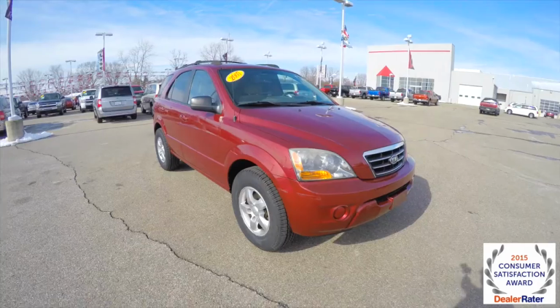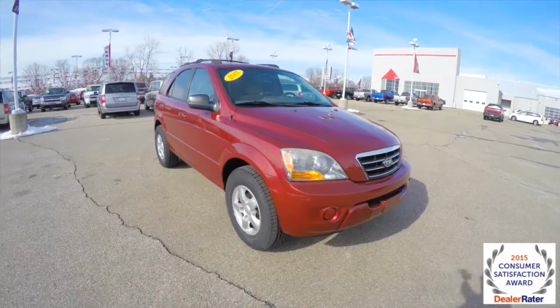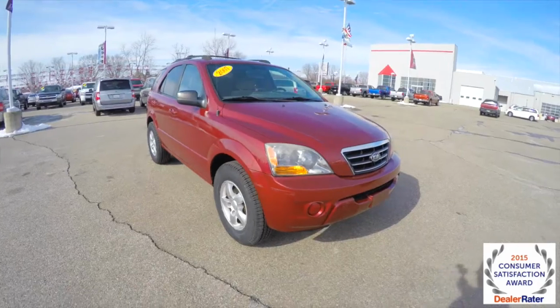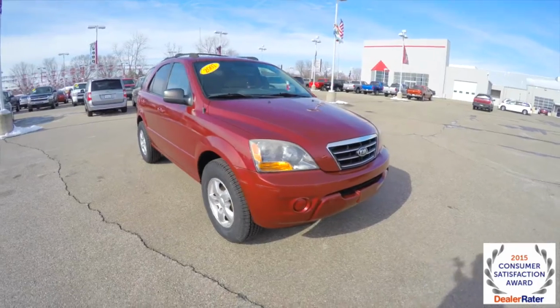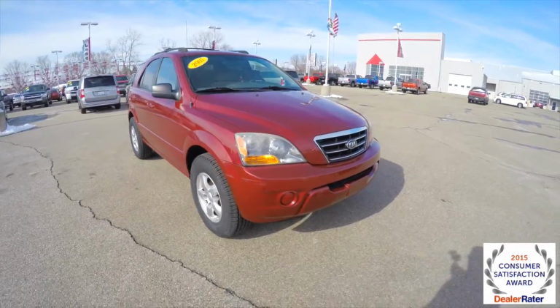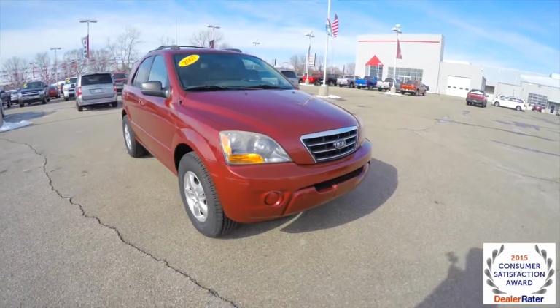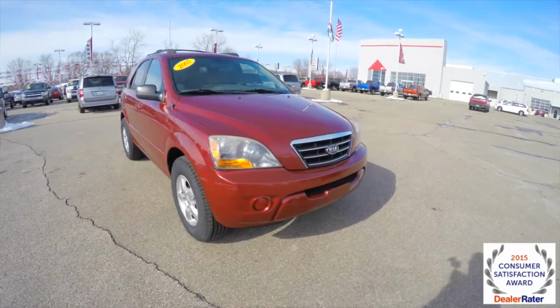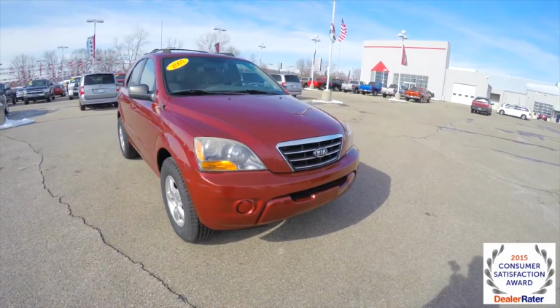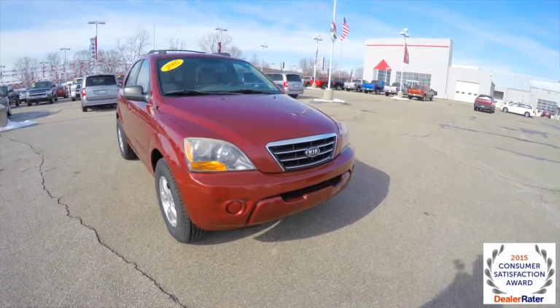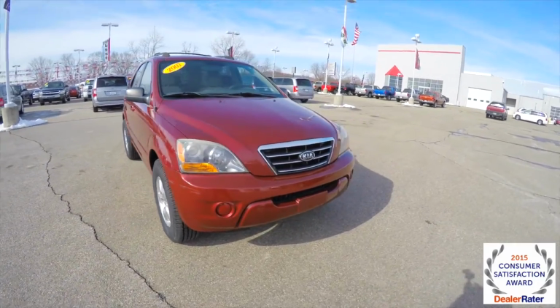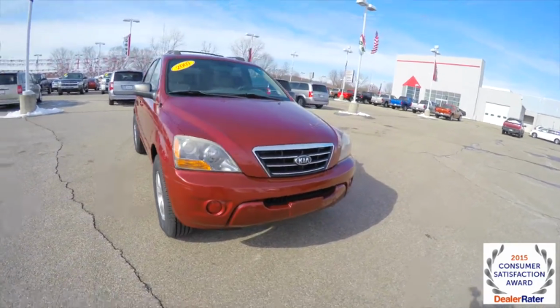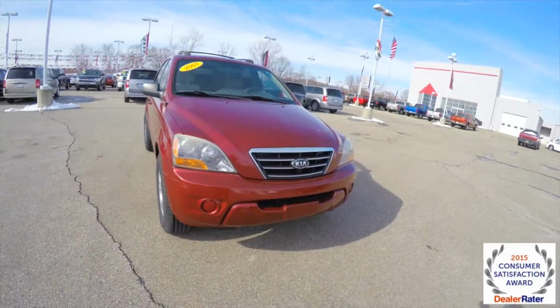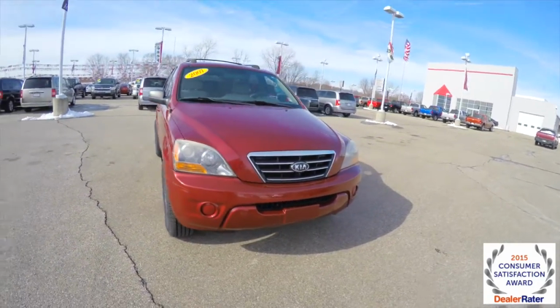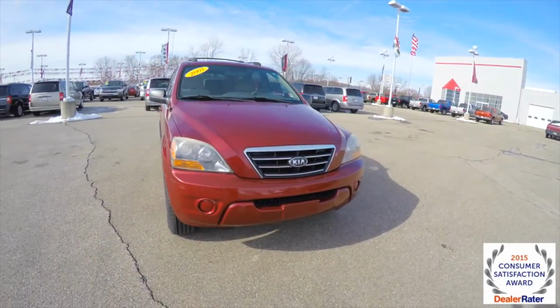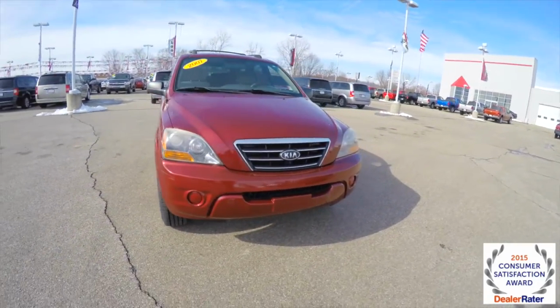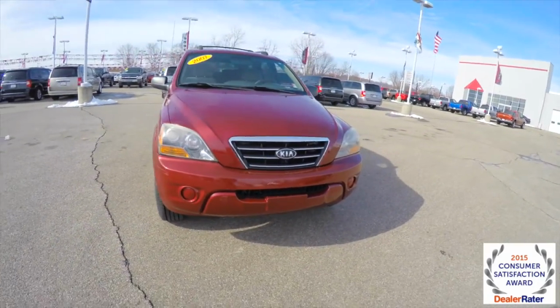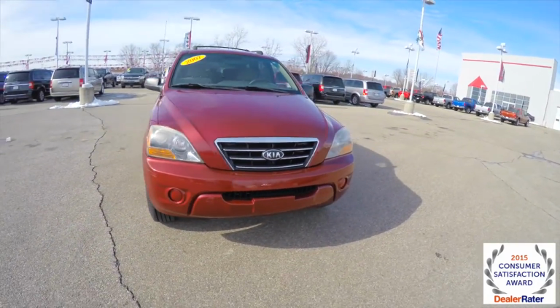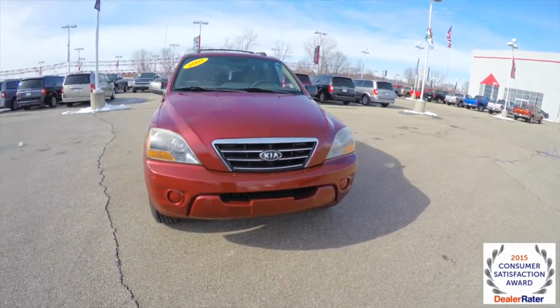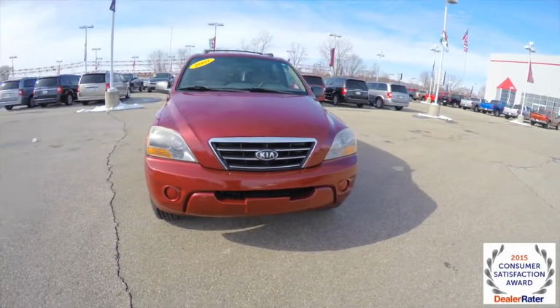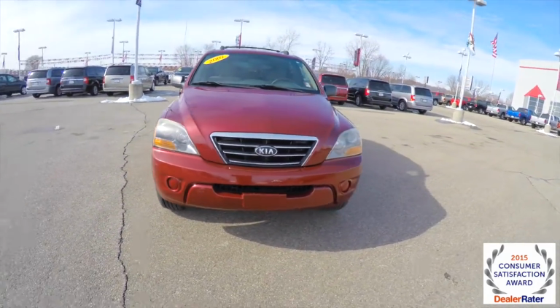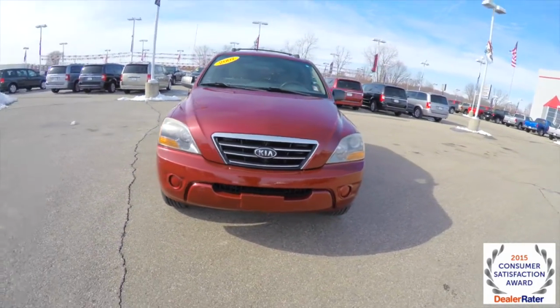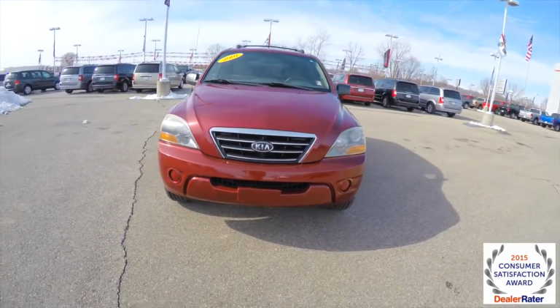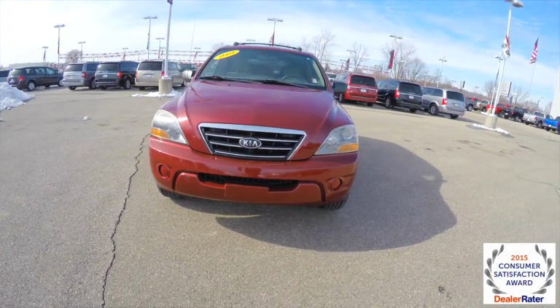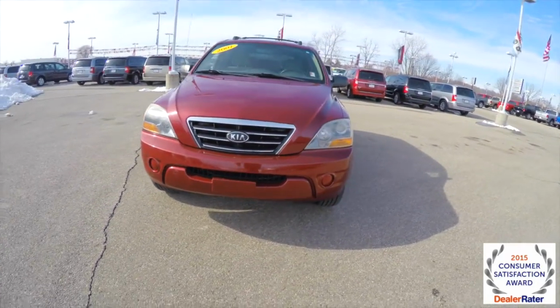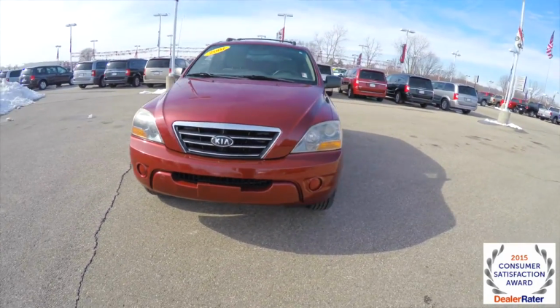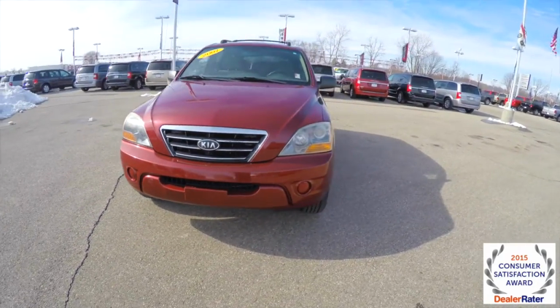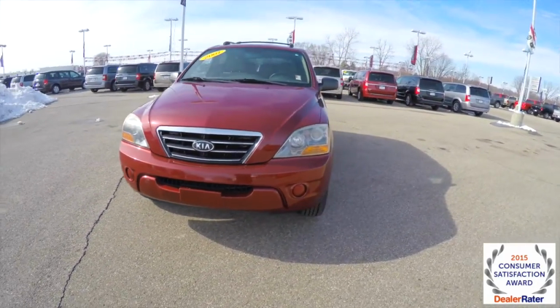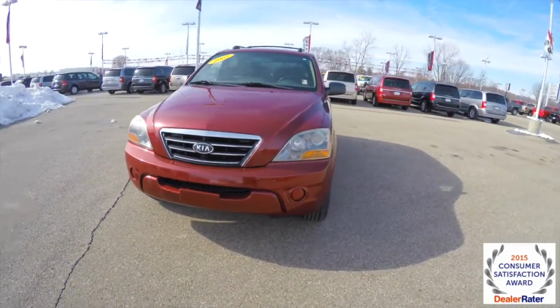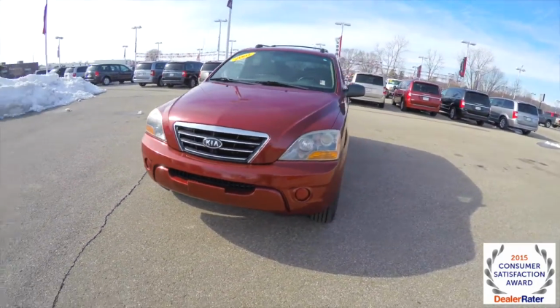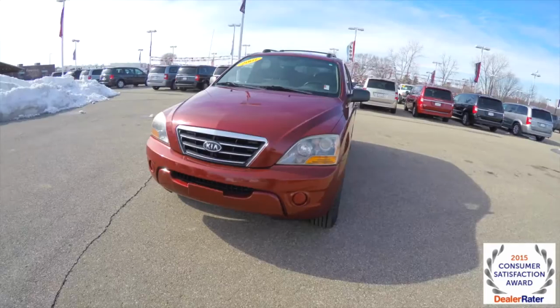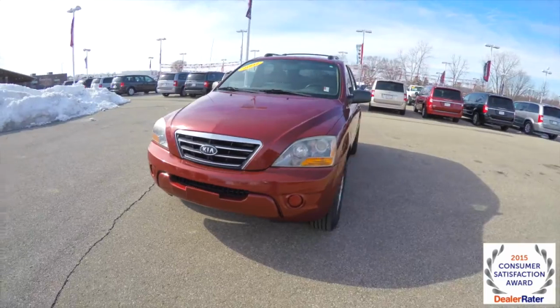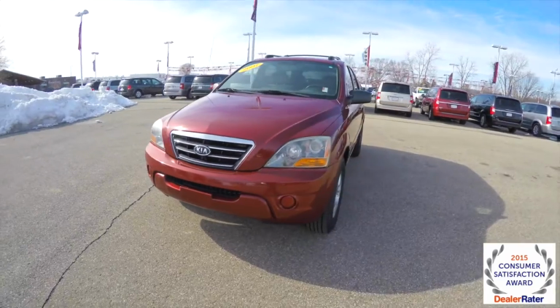Hello everyone. Today we're going to take a quick walk-around look at this 2007 Kia Sorento LX.